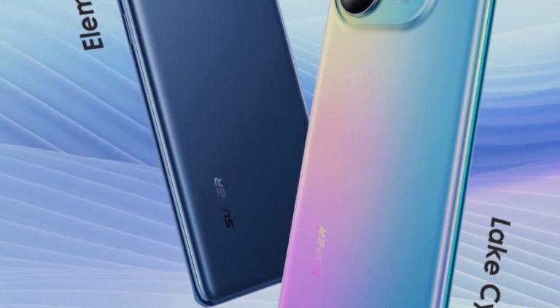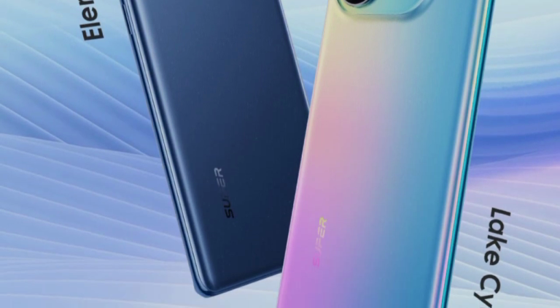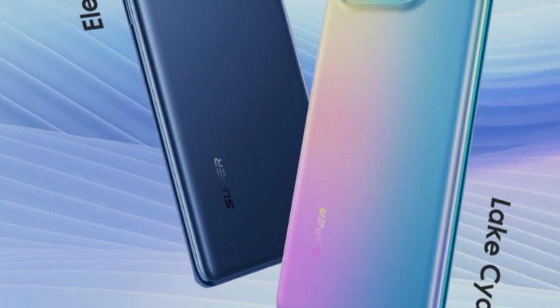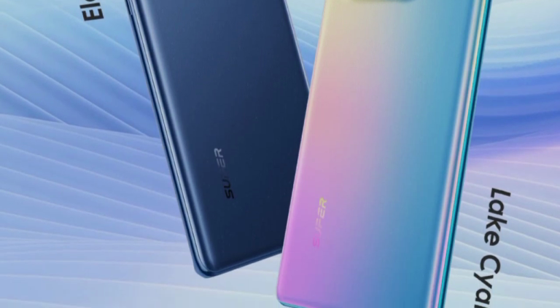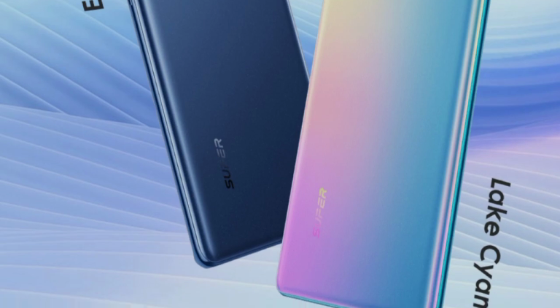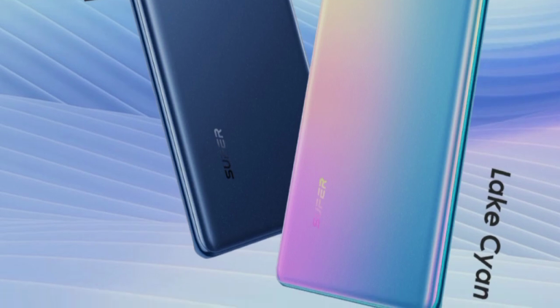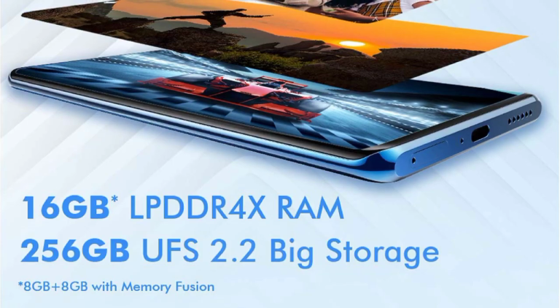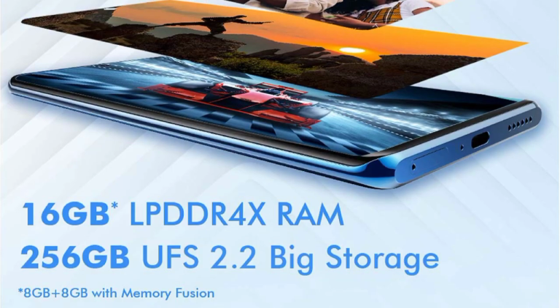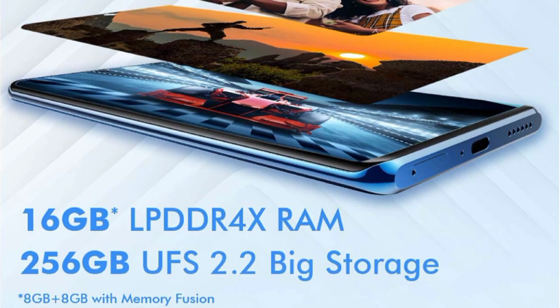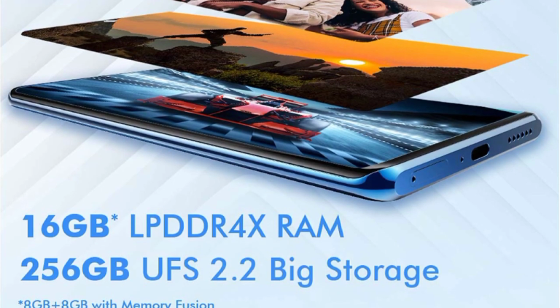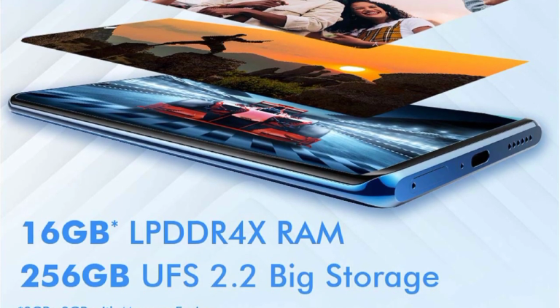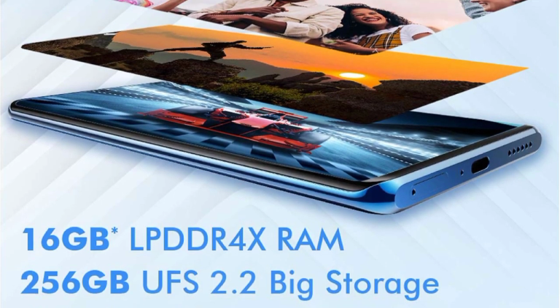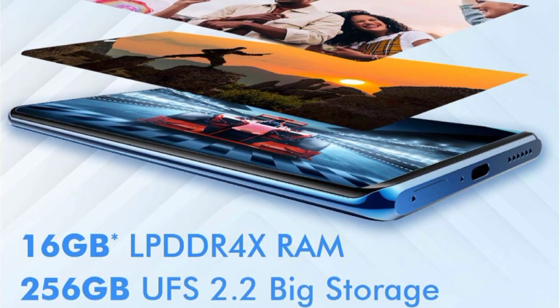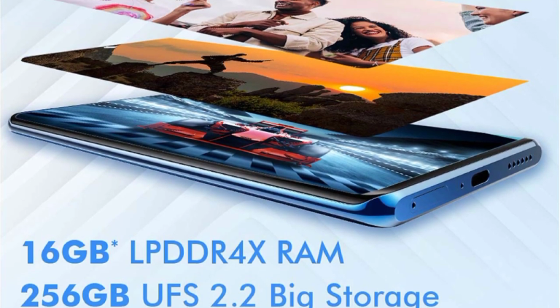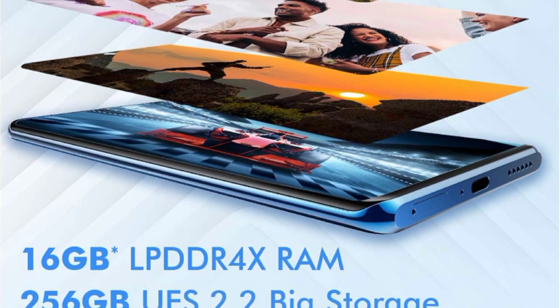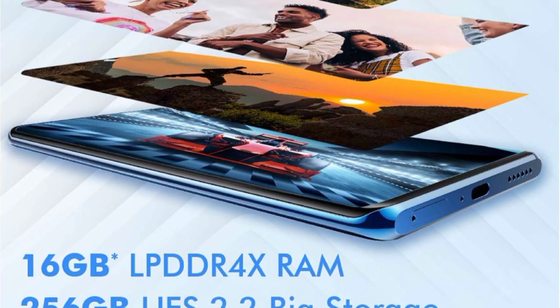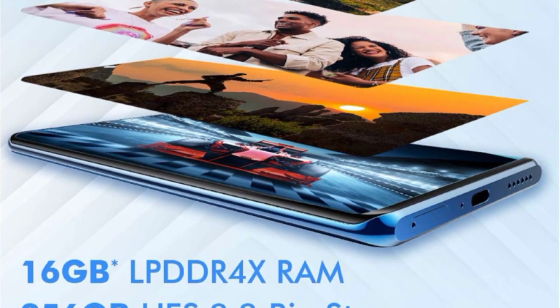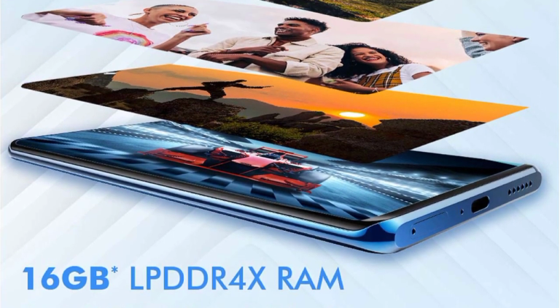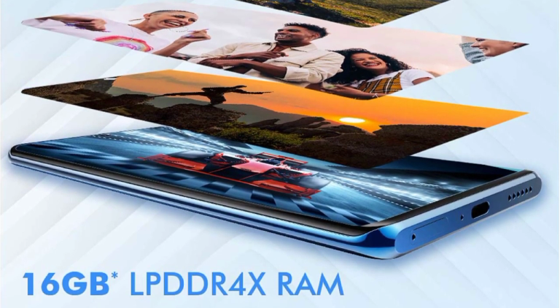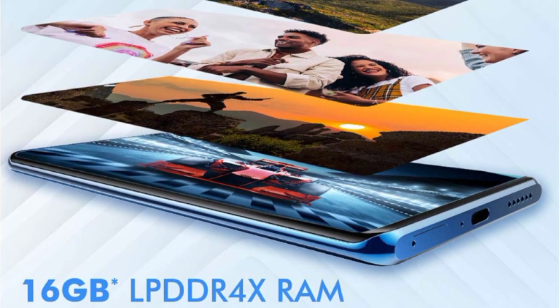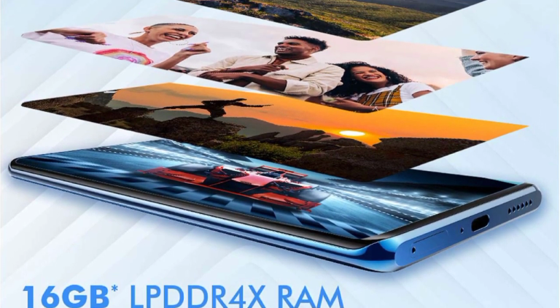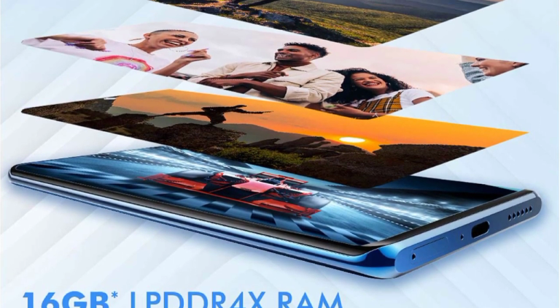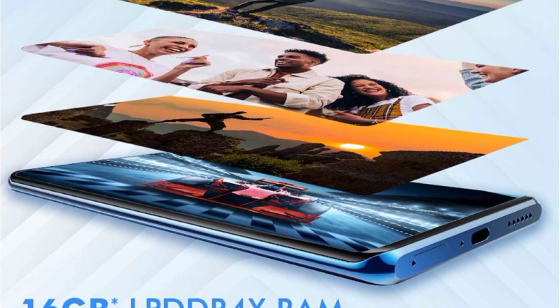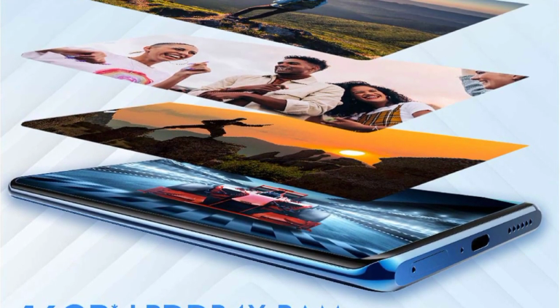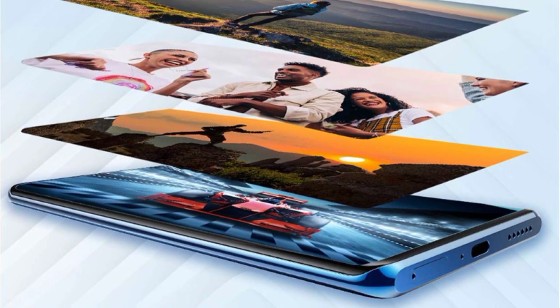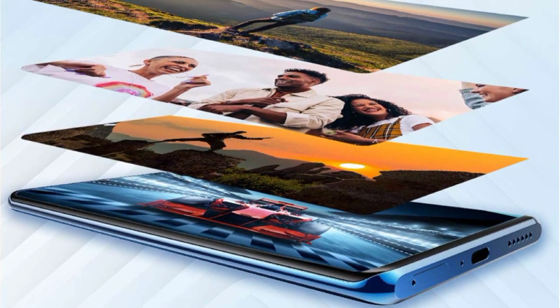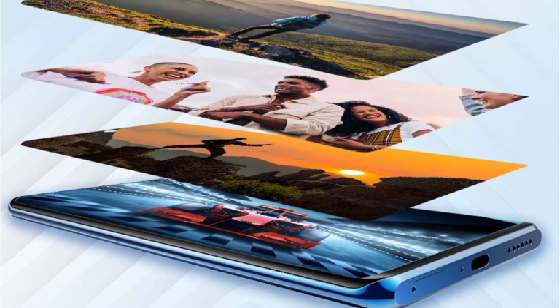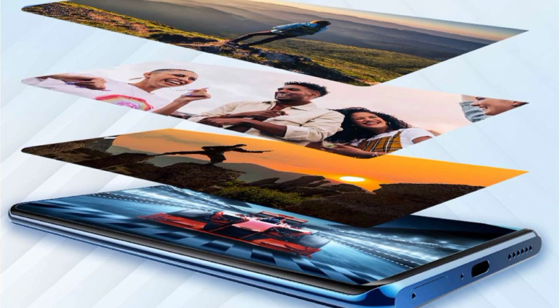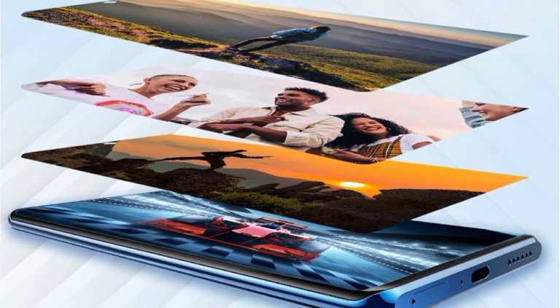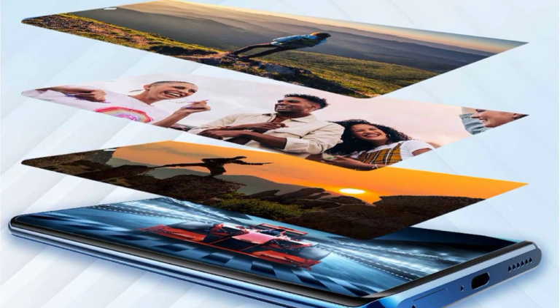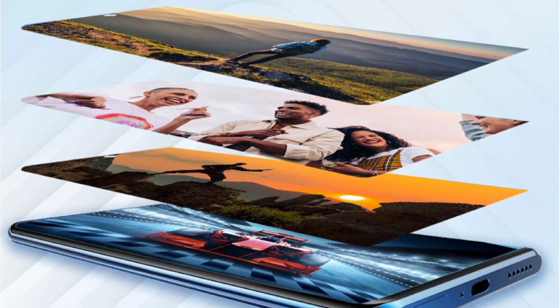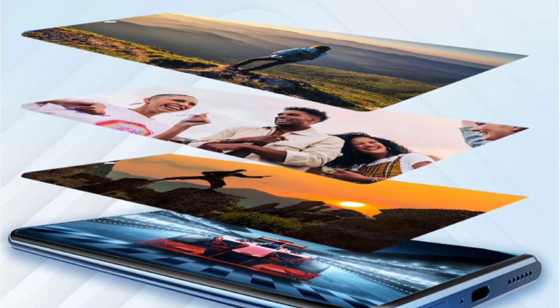For storage, the smartphone comes with 8GB of RAM and 256GB of internal storage.